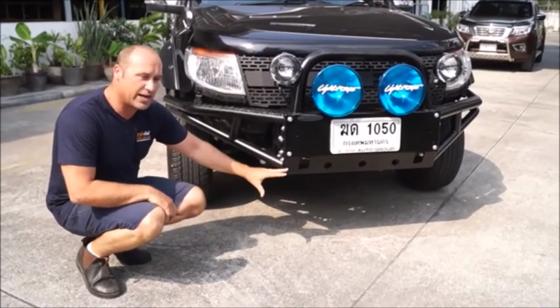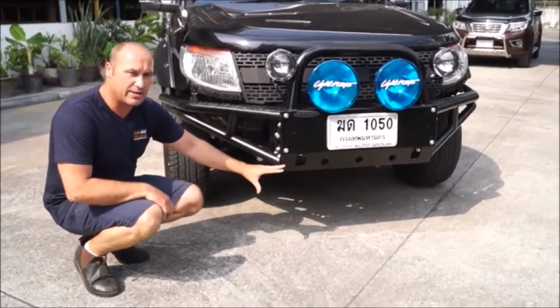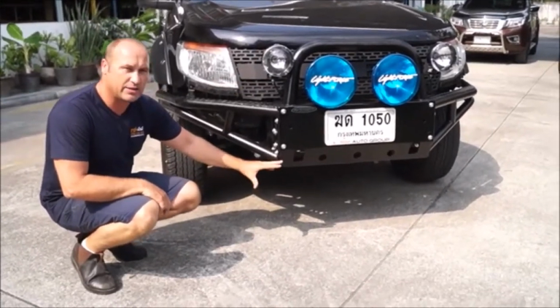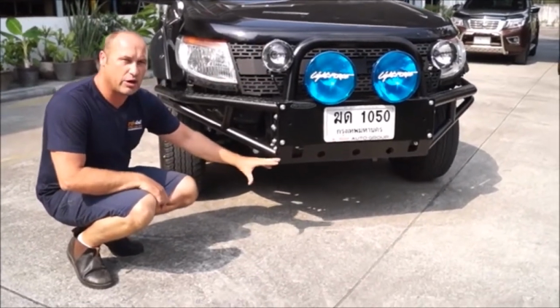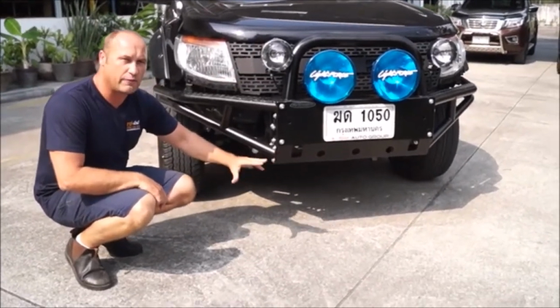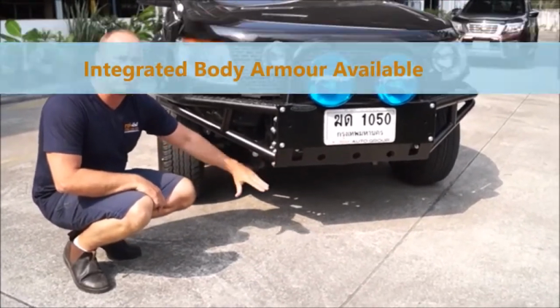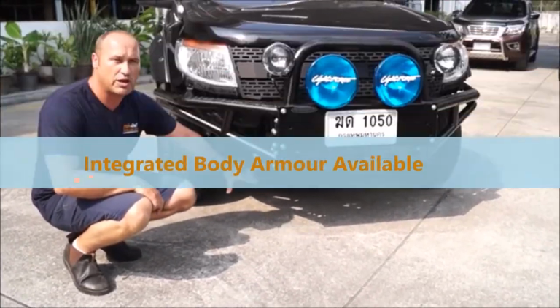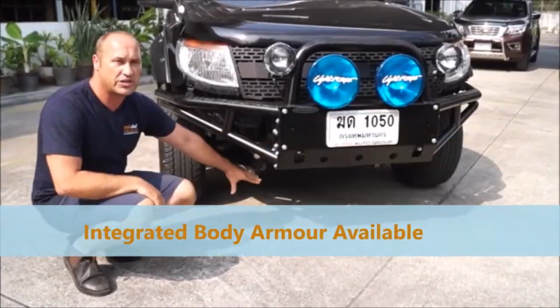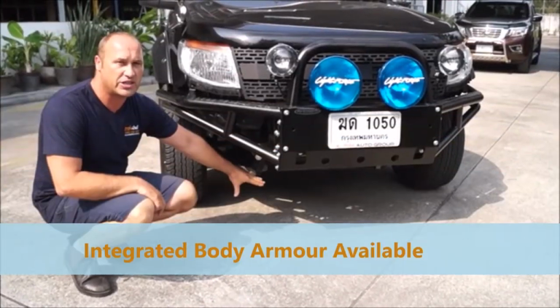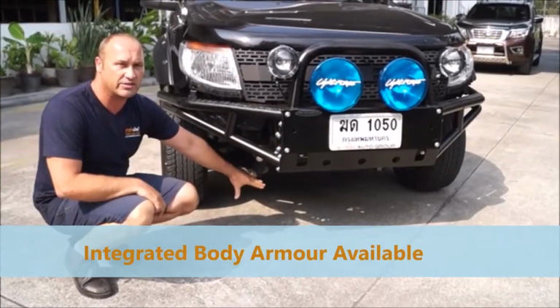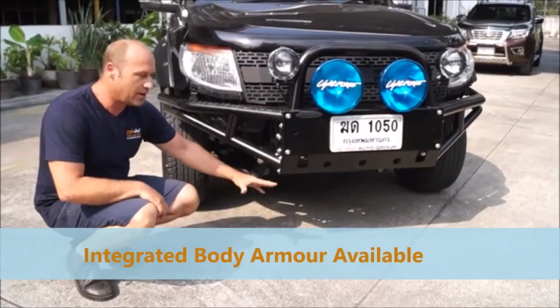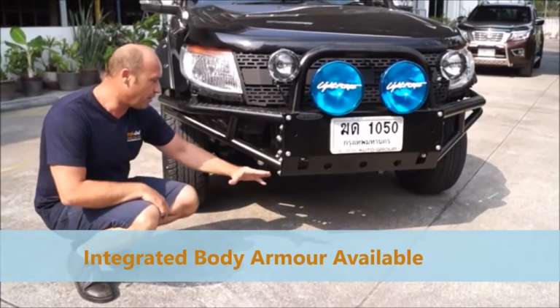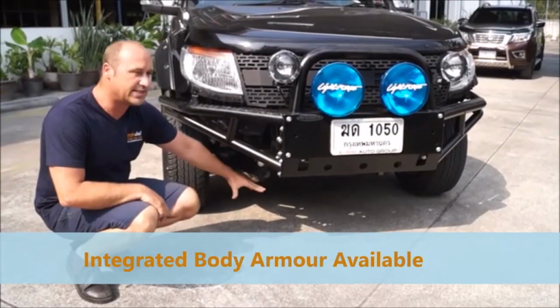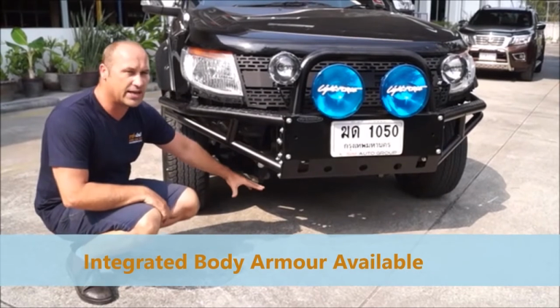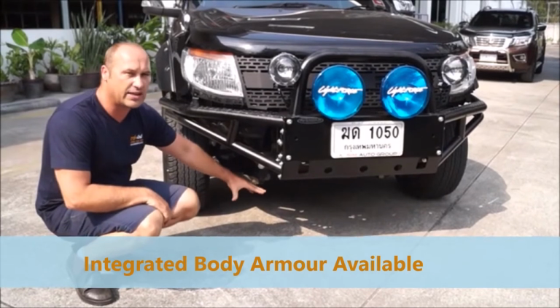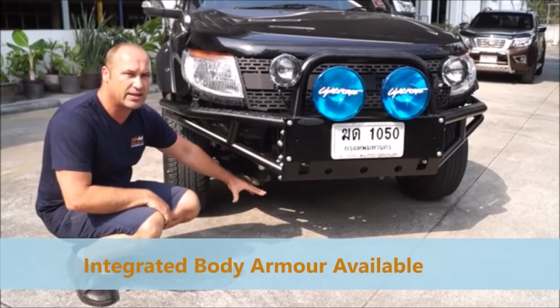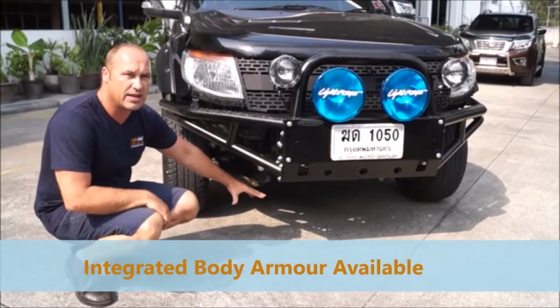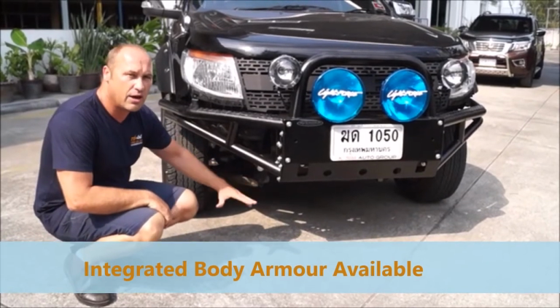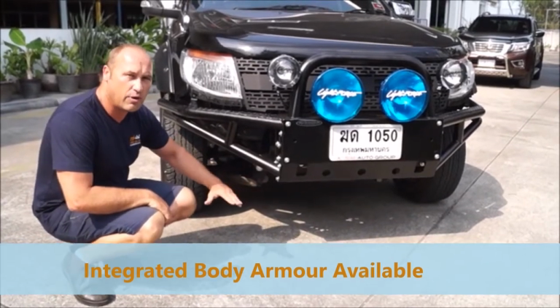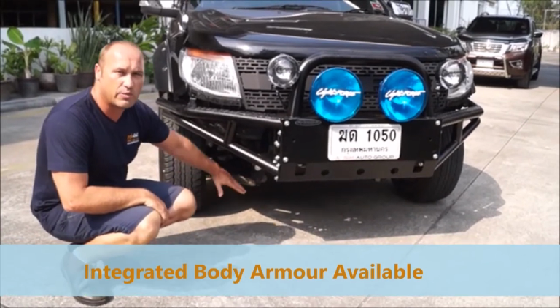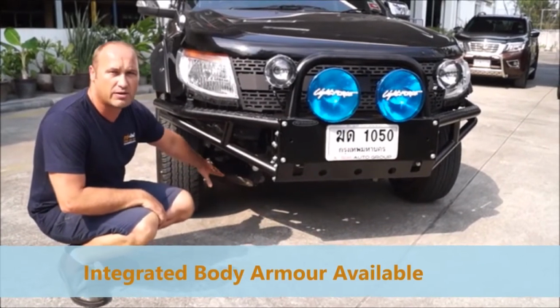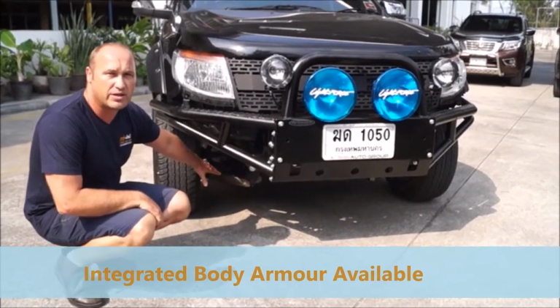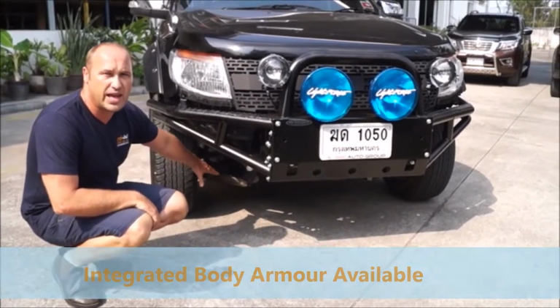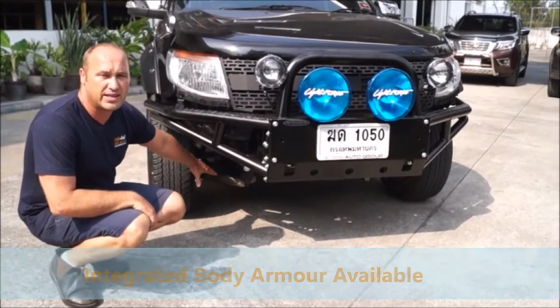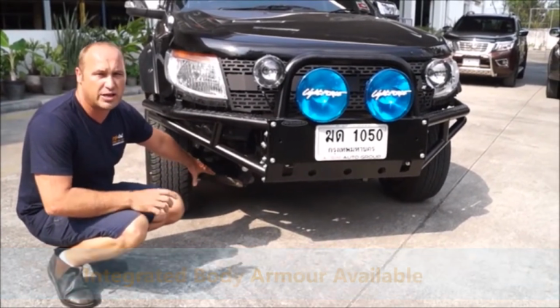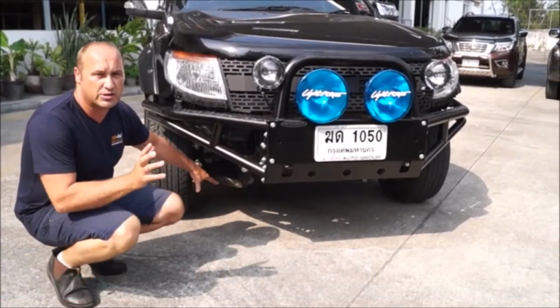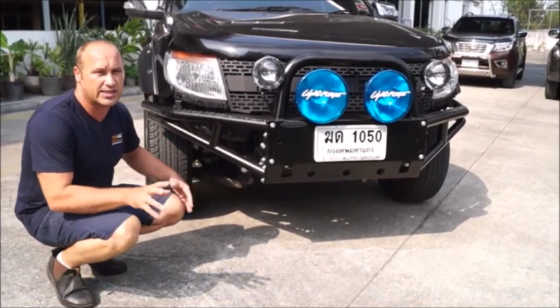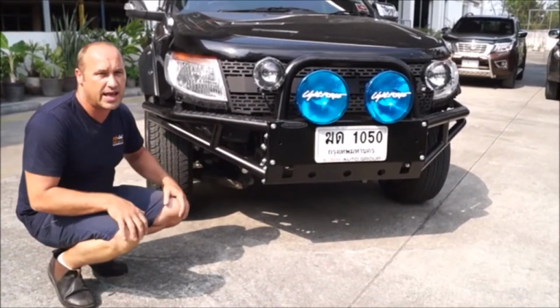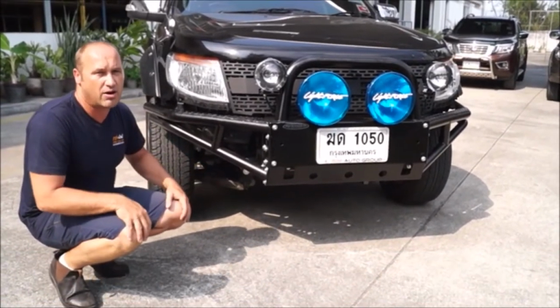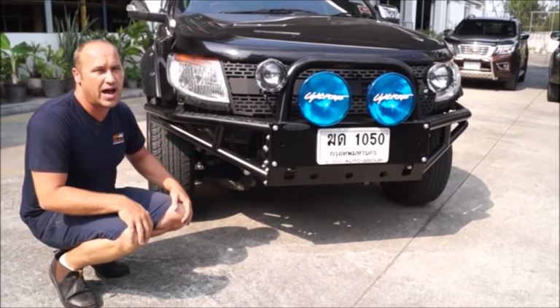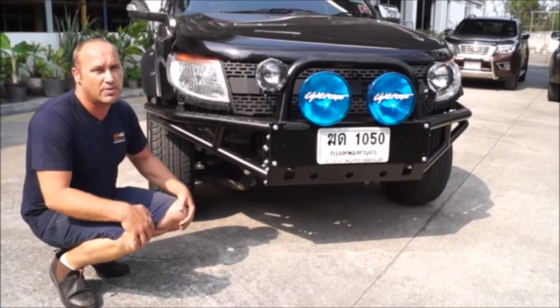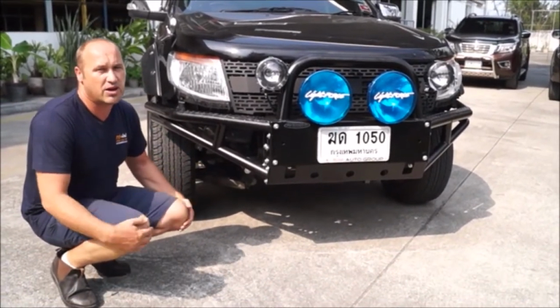Underneath, you've got the full body protection plates underneath, right the way through to the end, and you can also see that on our website.